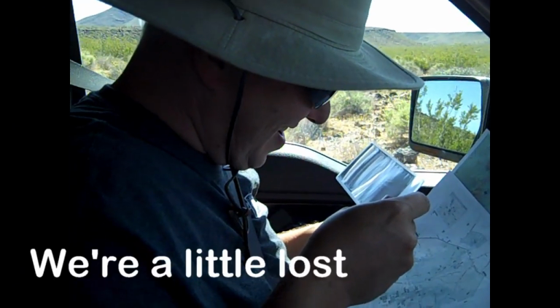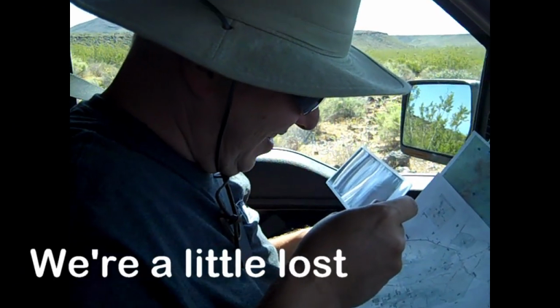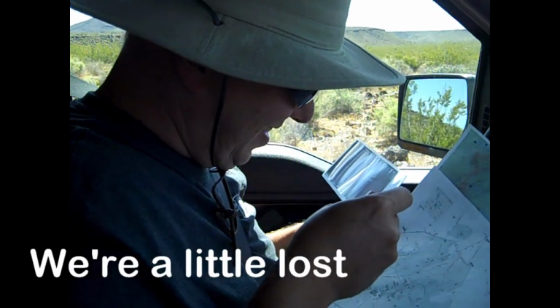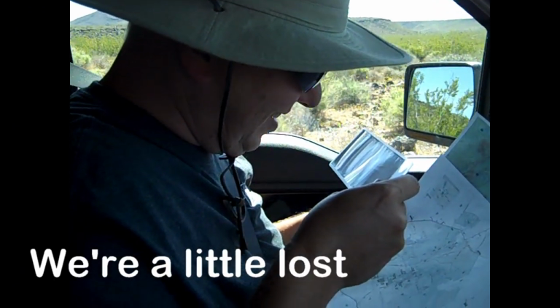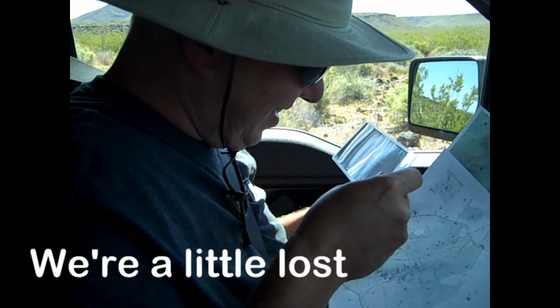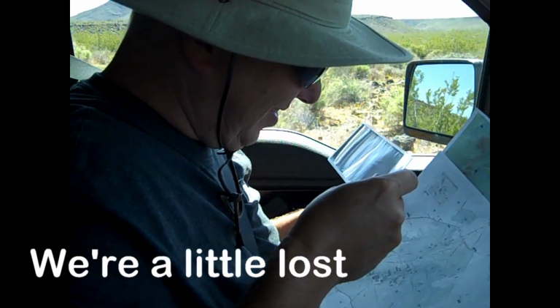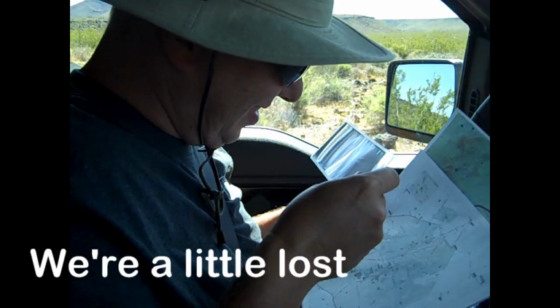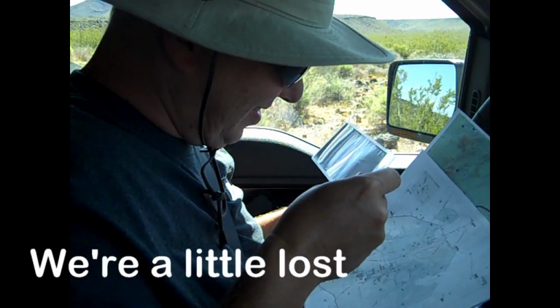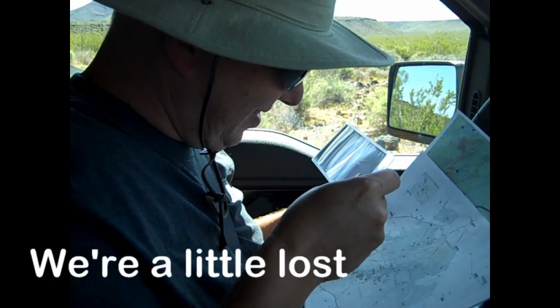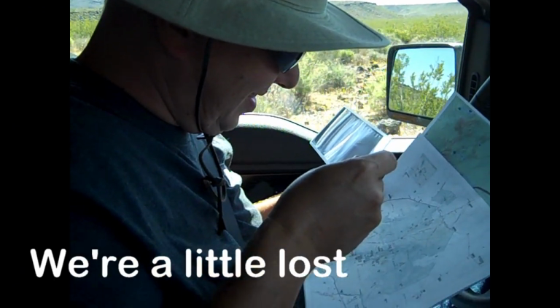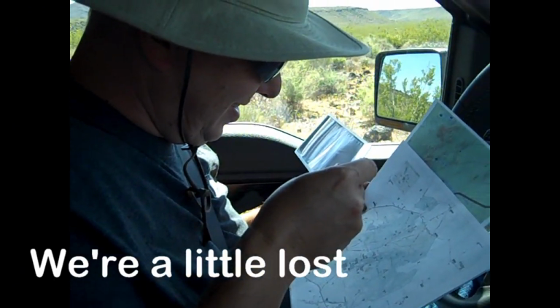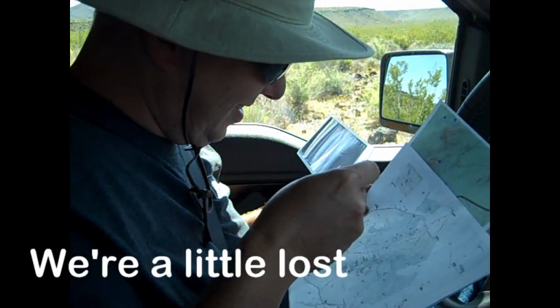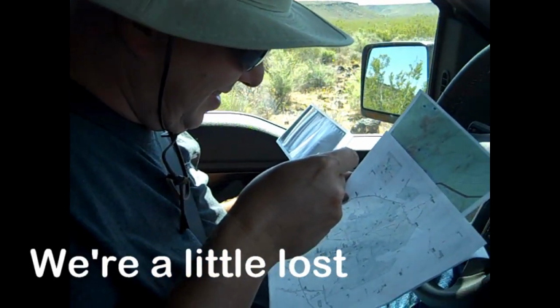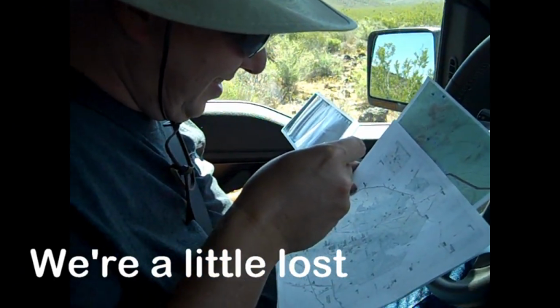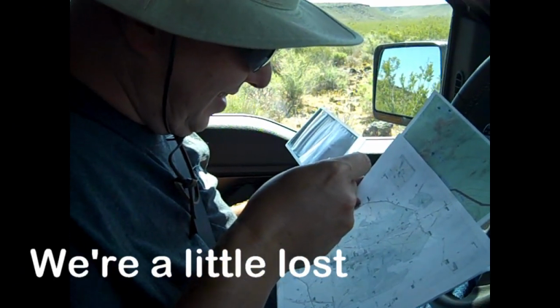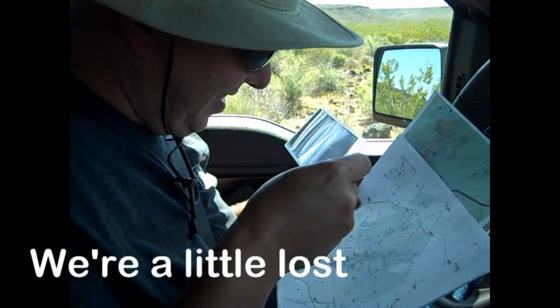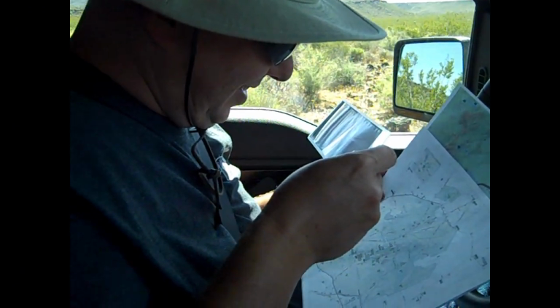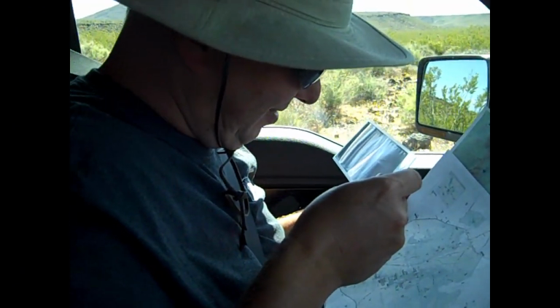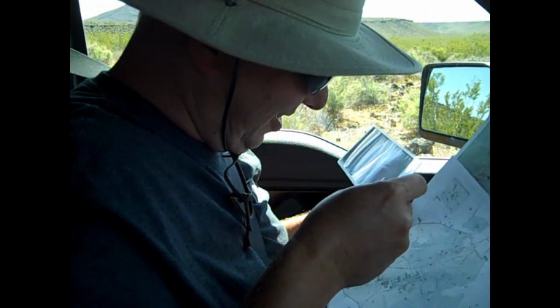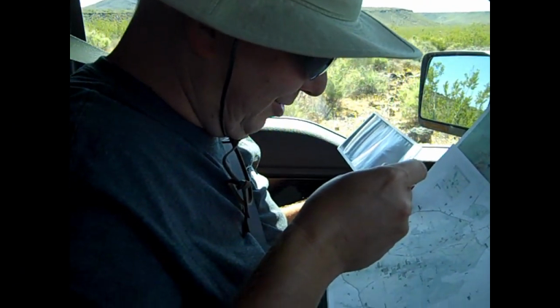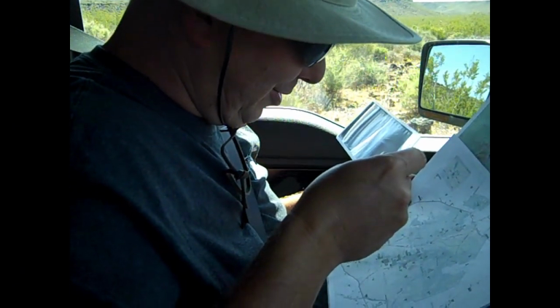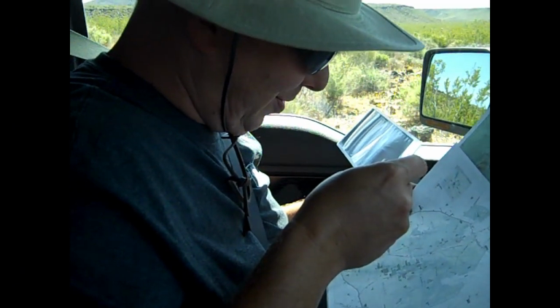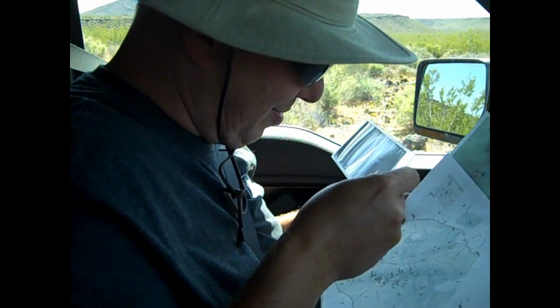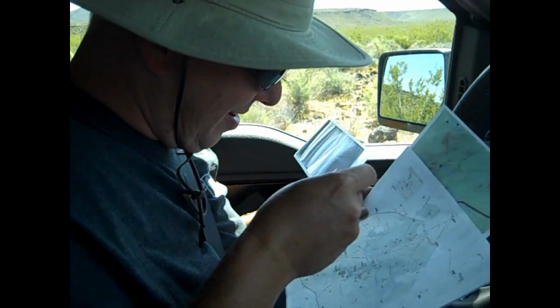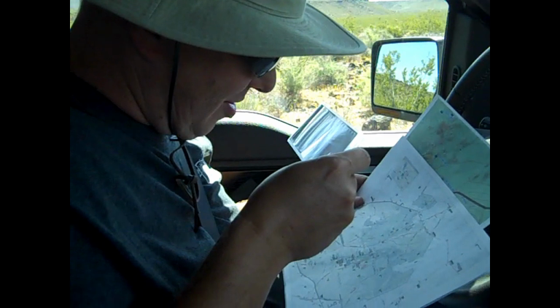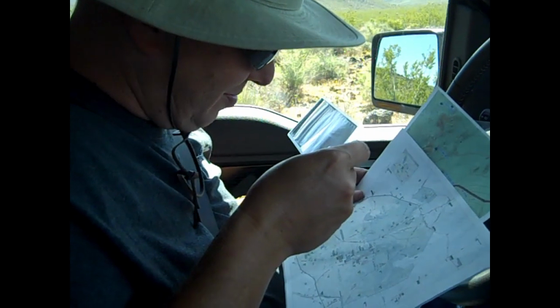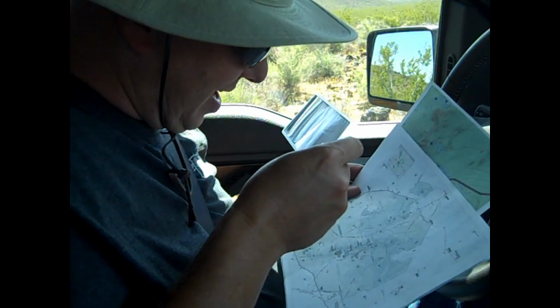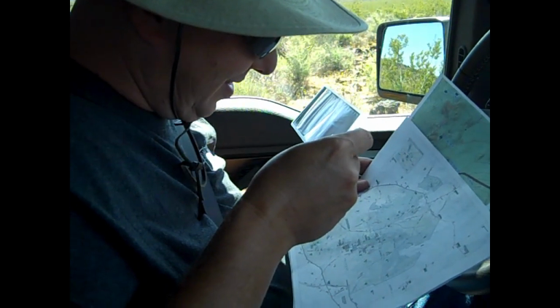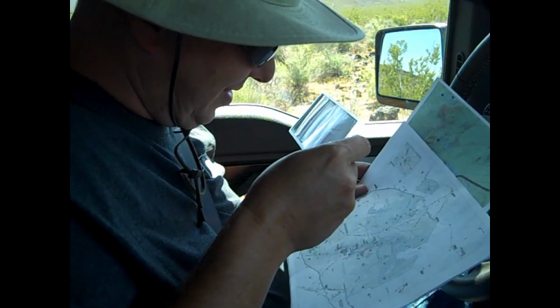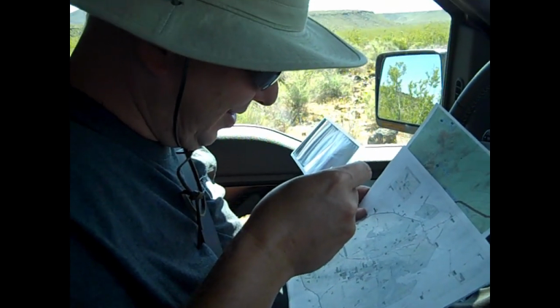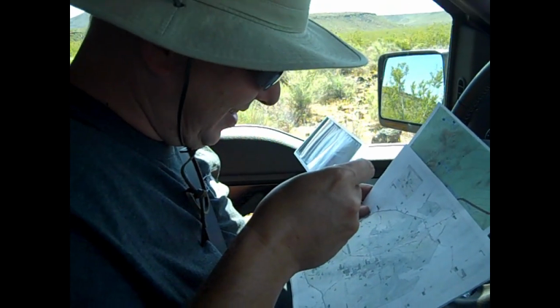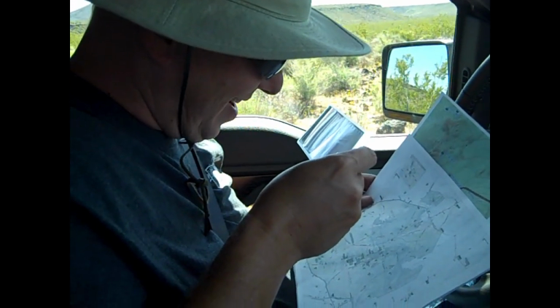Yeah, you think you're cute, don't you? If you could do this right, I wouldn't be having to do this now.